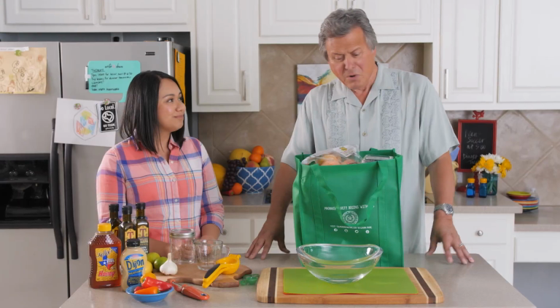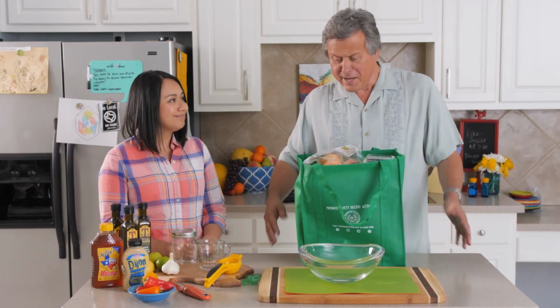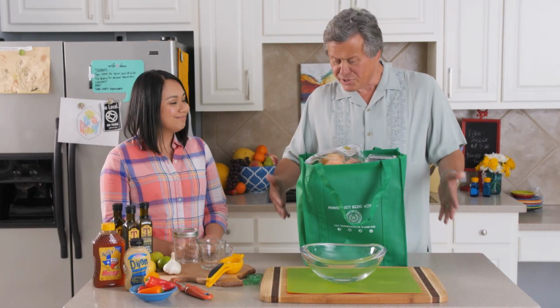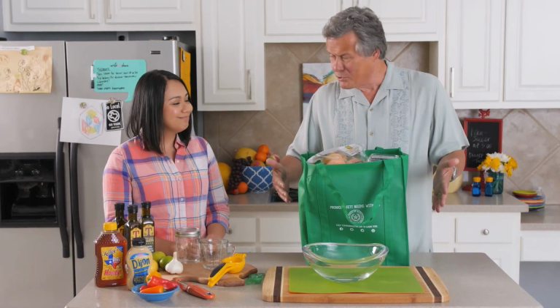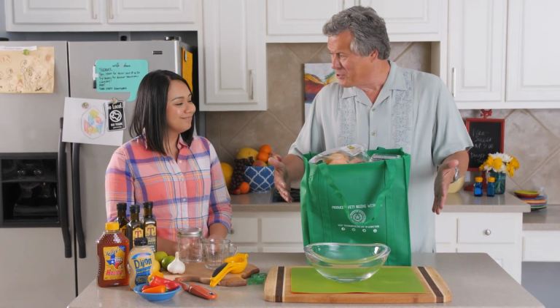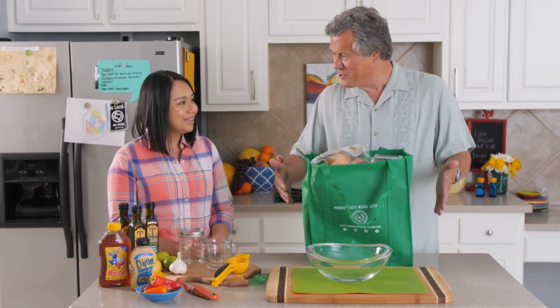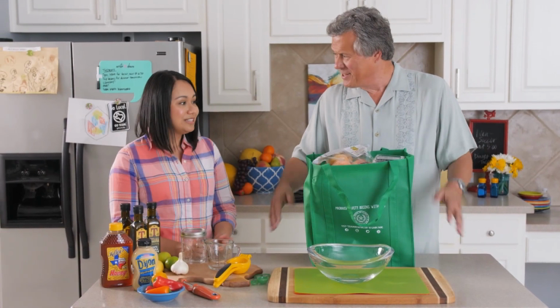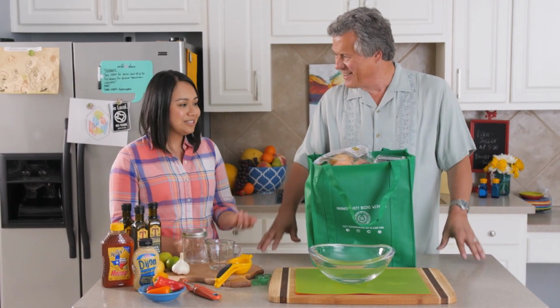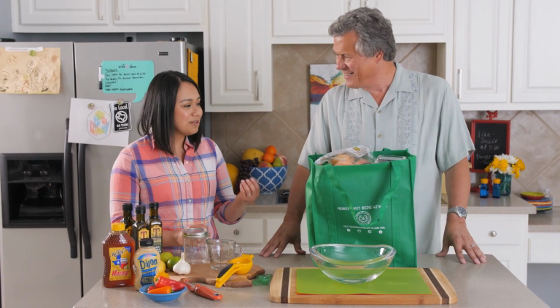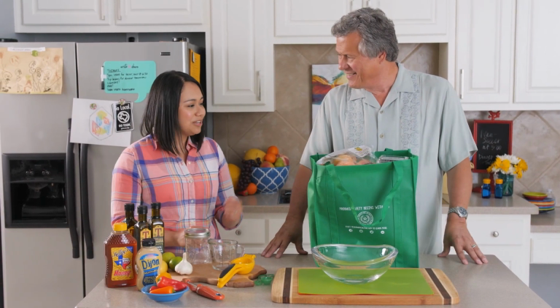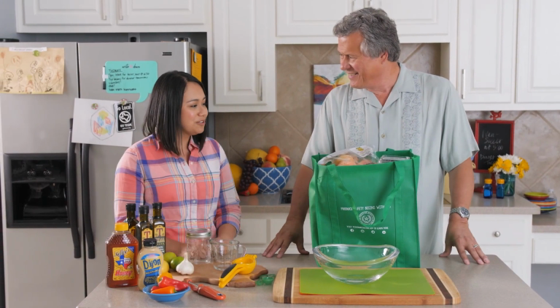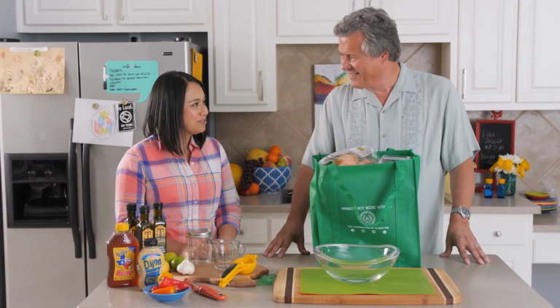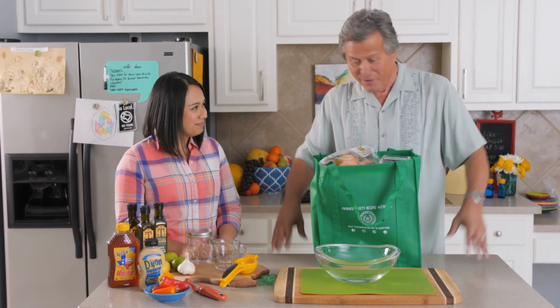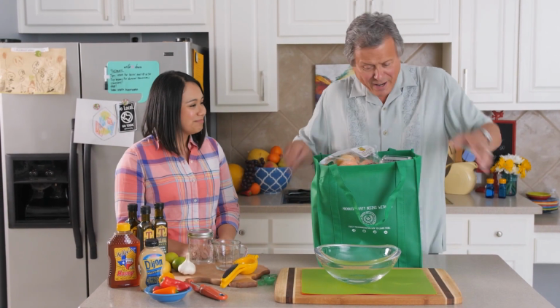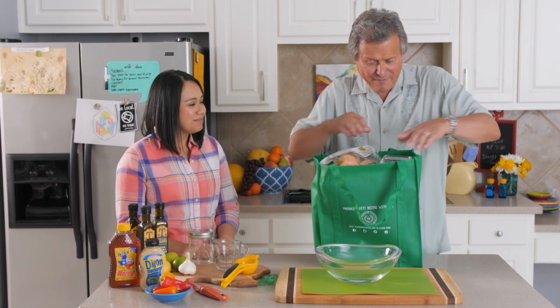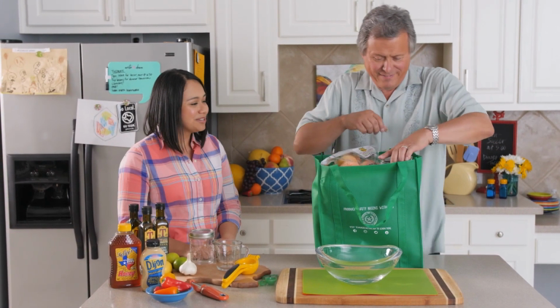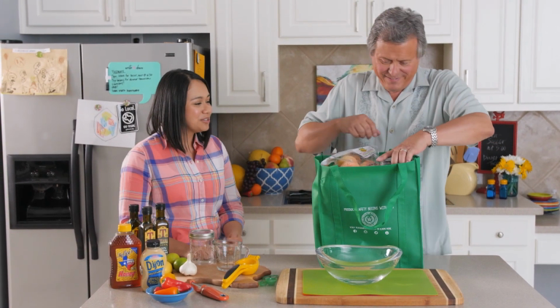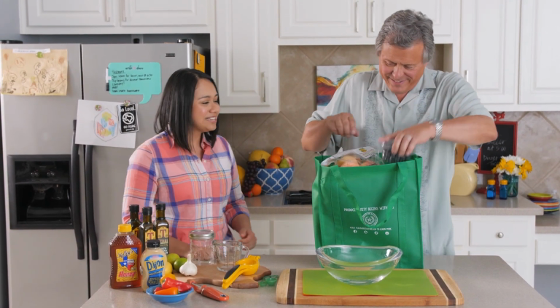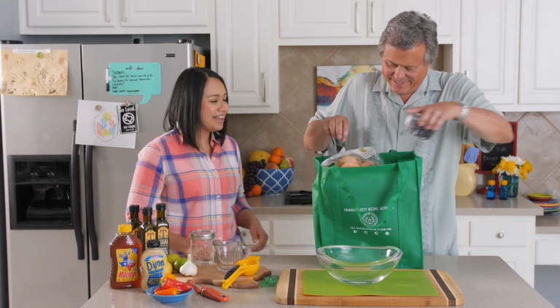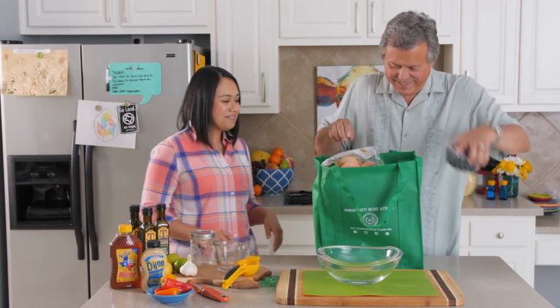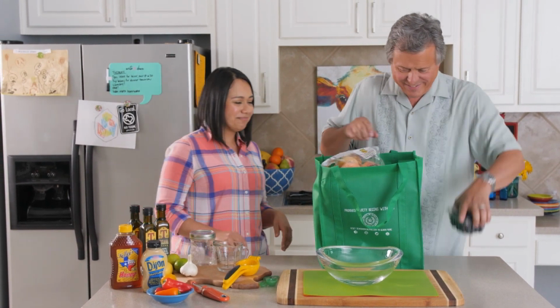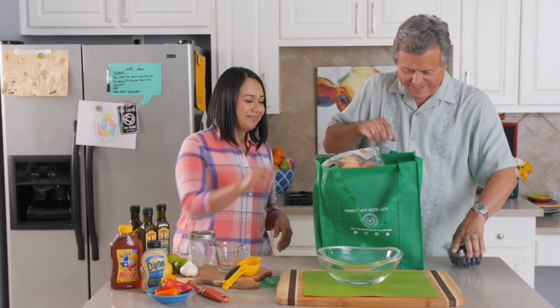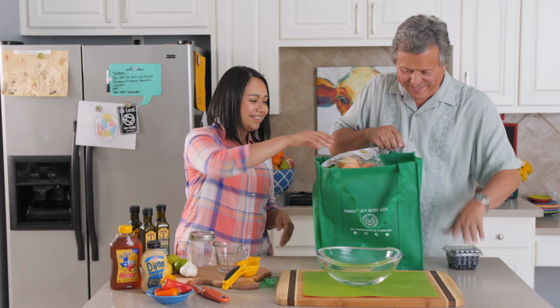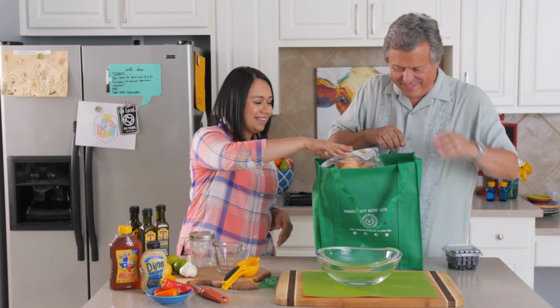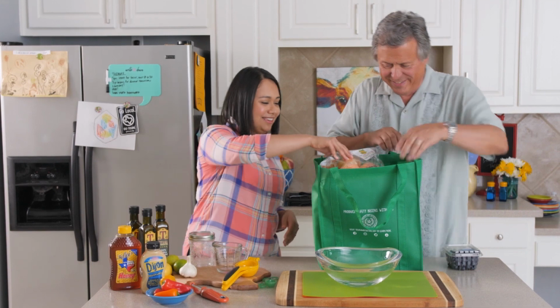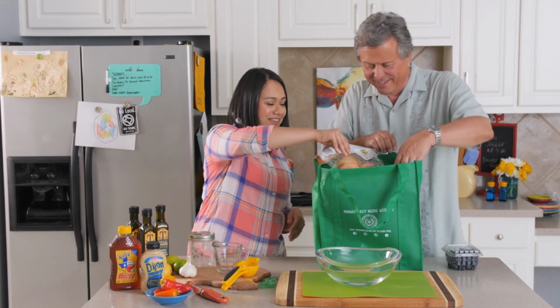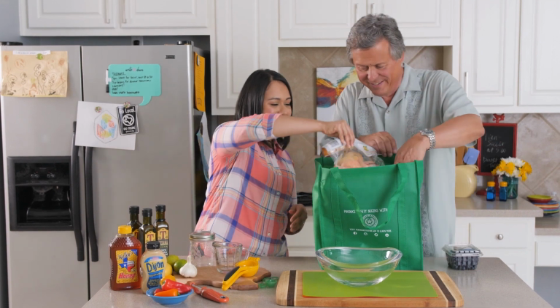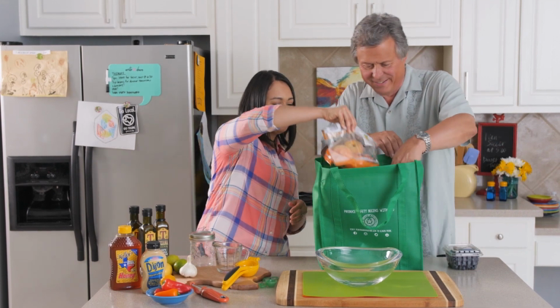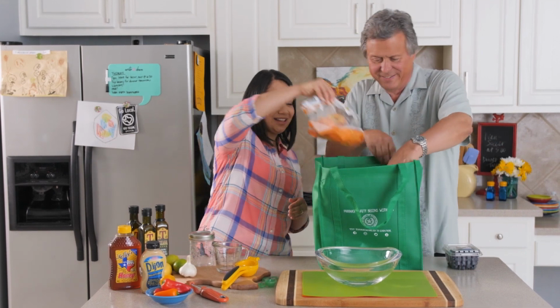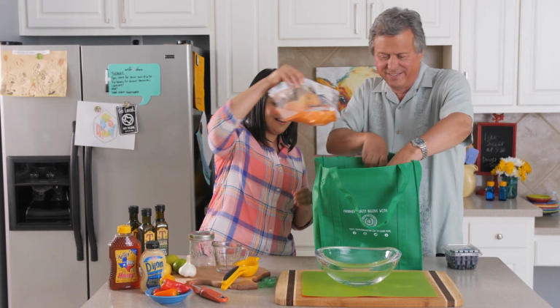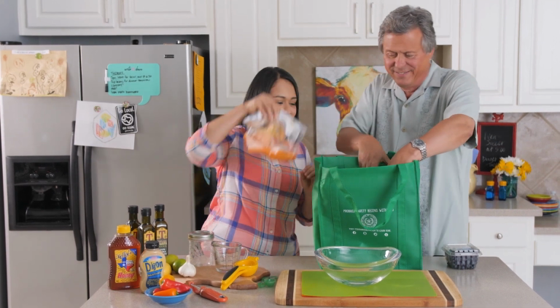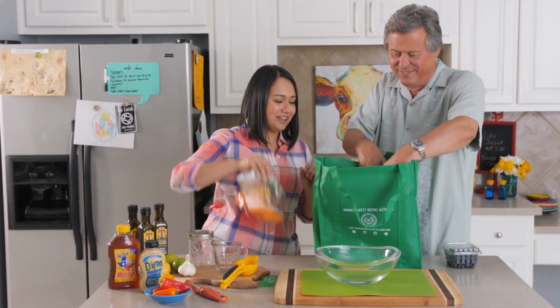Ok, are we ready? Yes, we are ready. Let's make our salad — hands on the work!